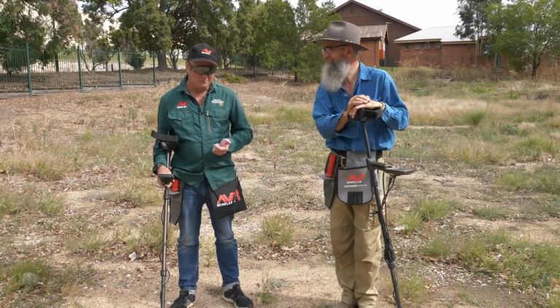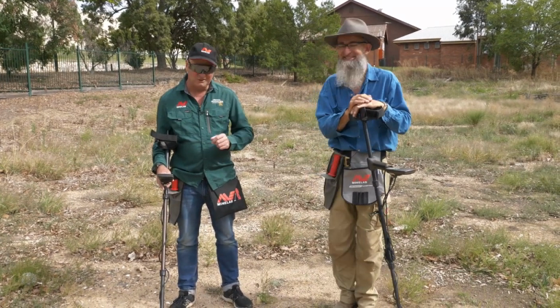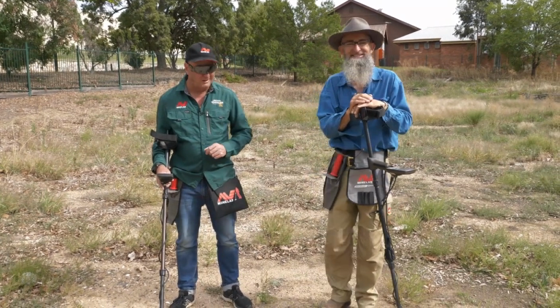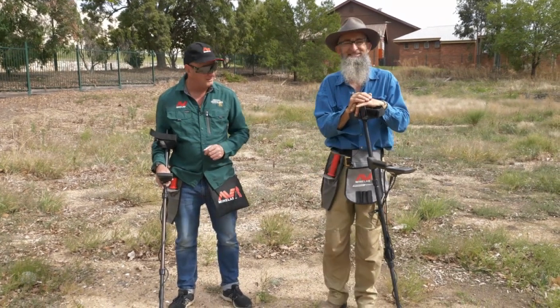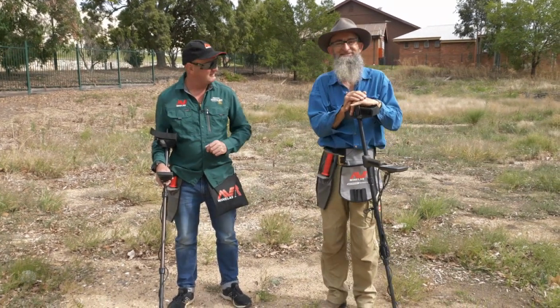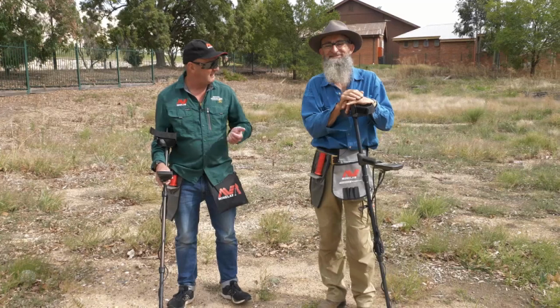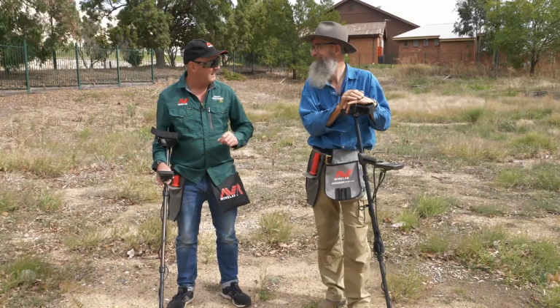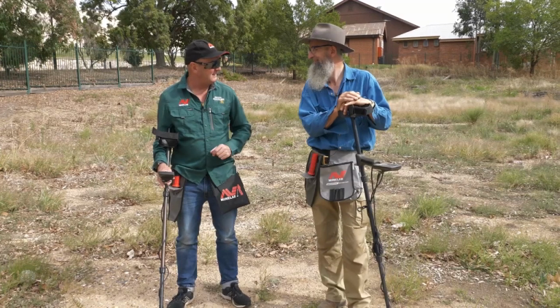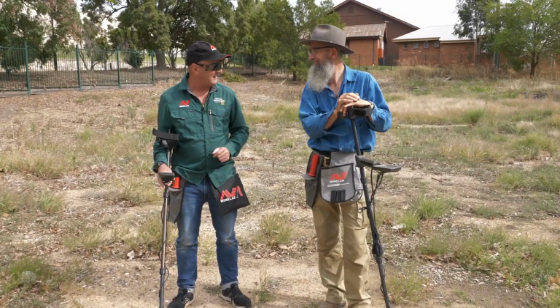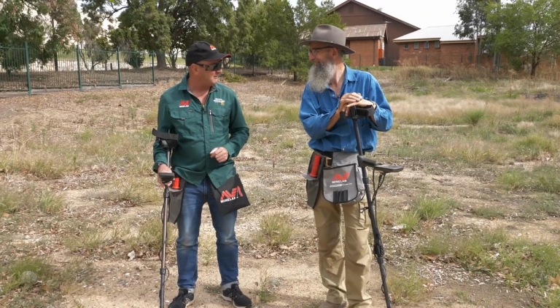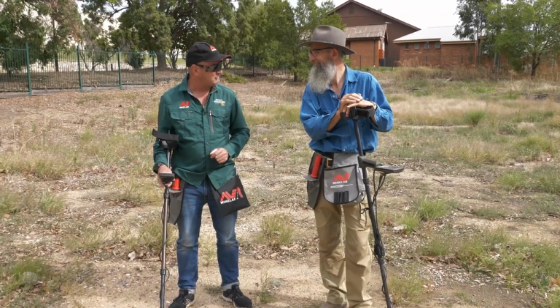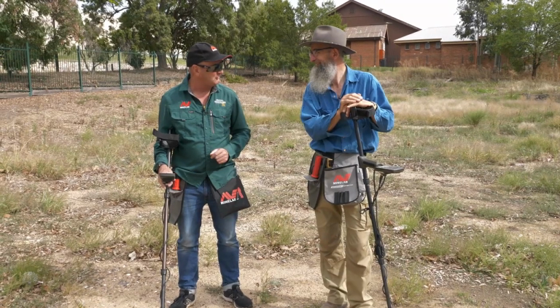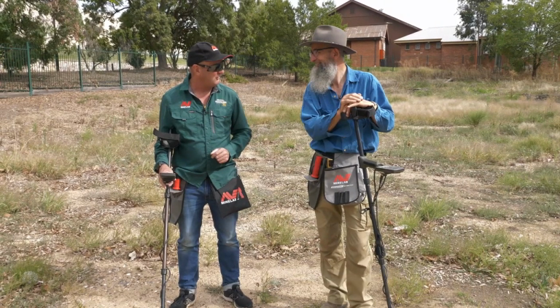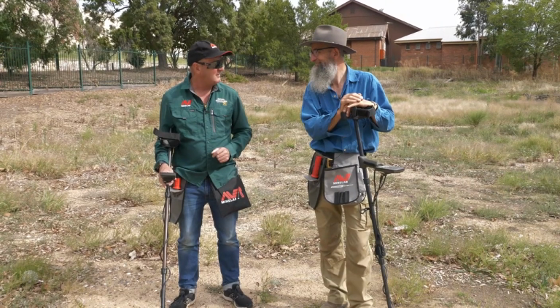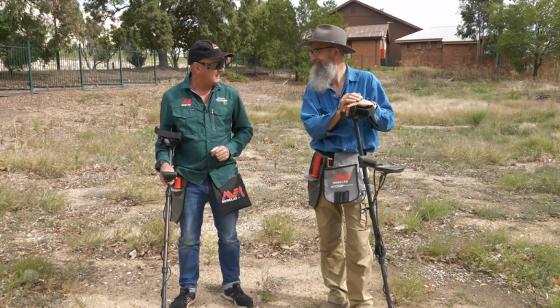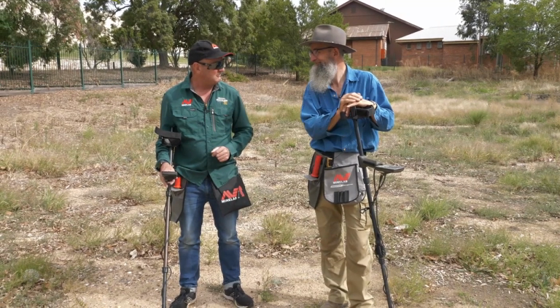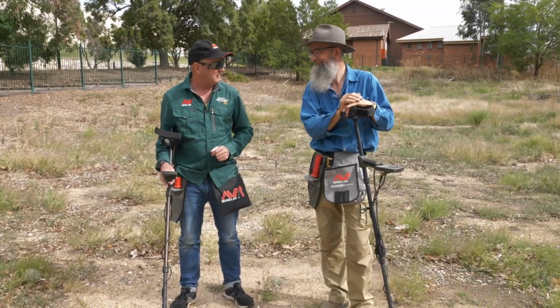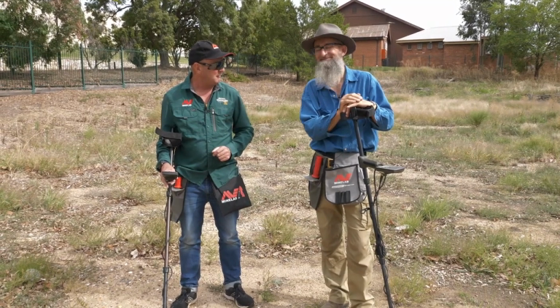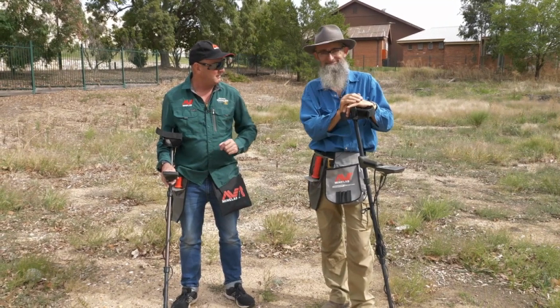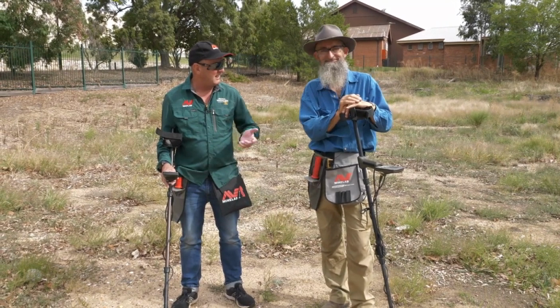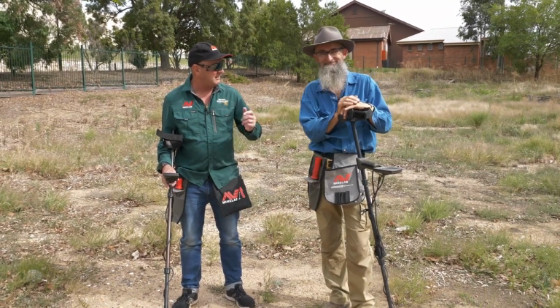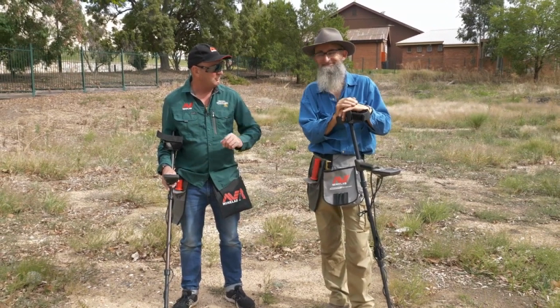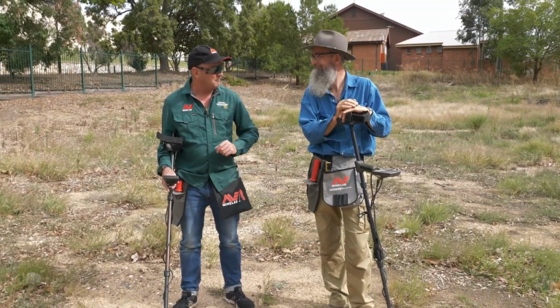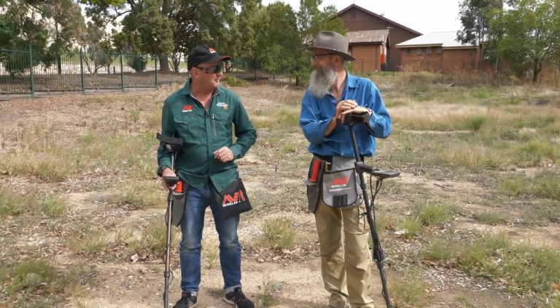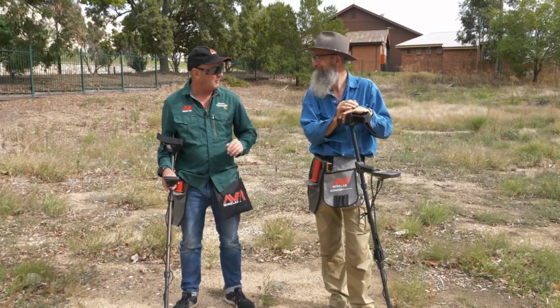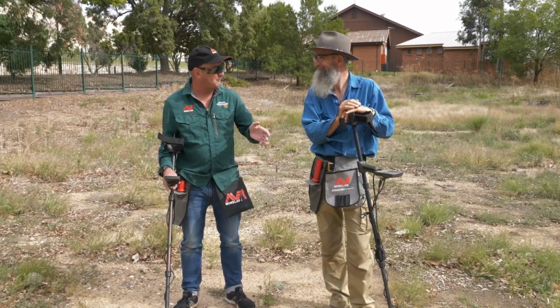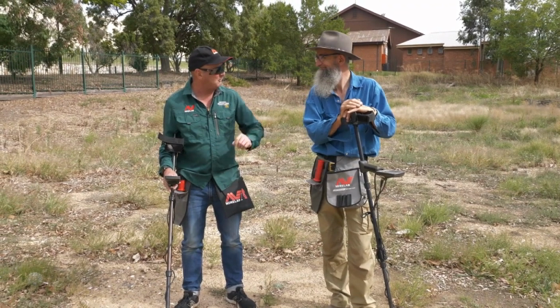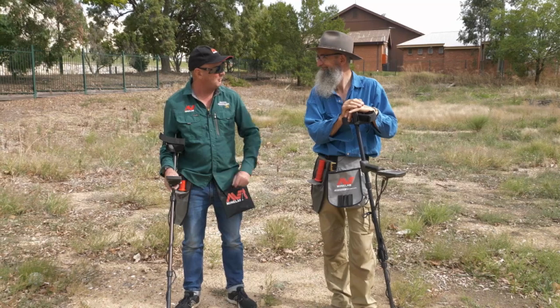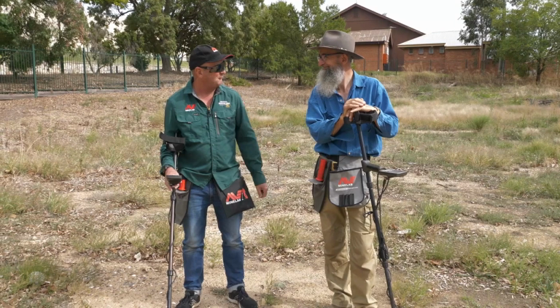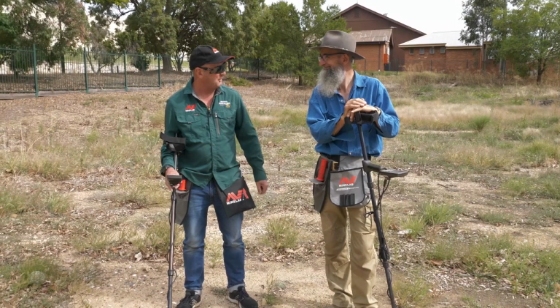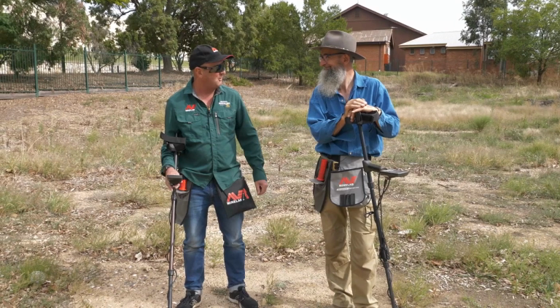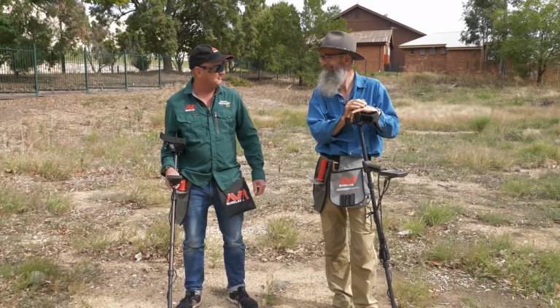Let's get our machines on and go and see if we can do a repeat of what happened where we were looking for the goldies.